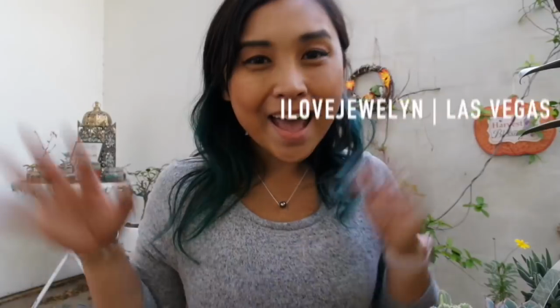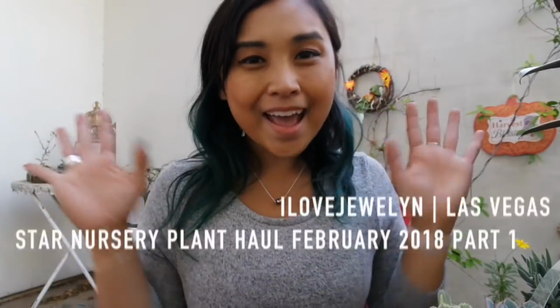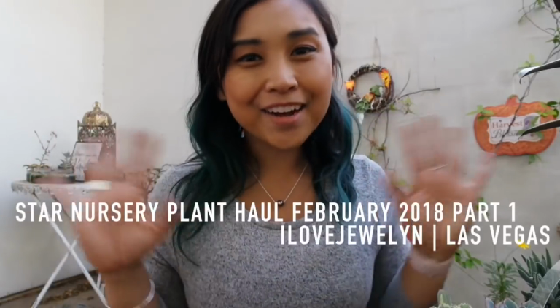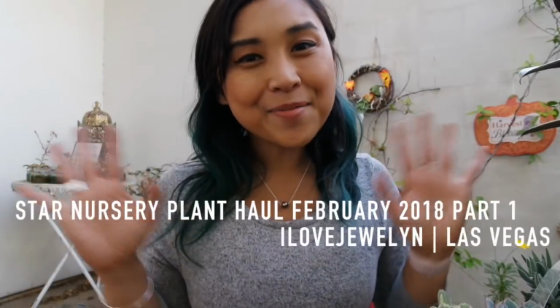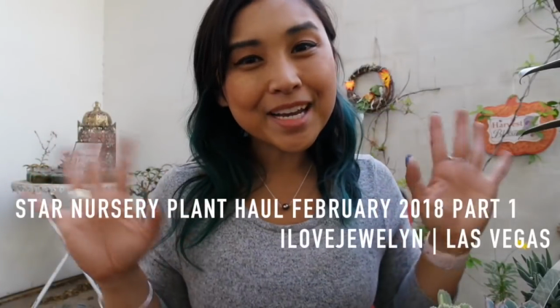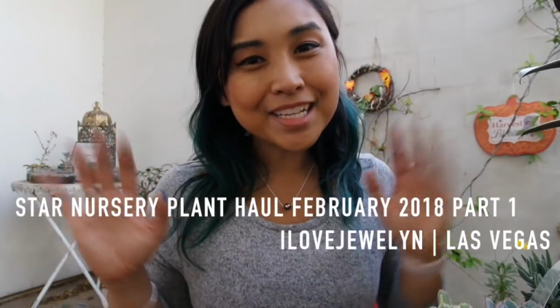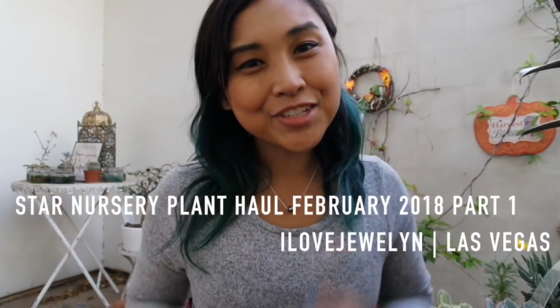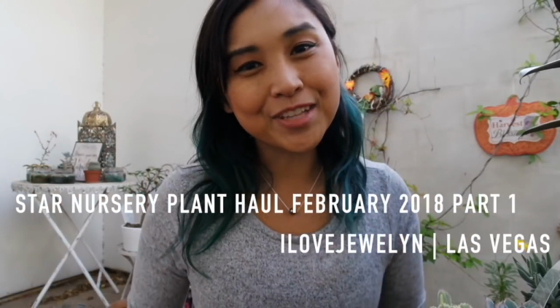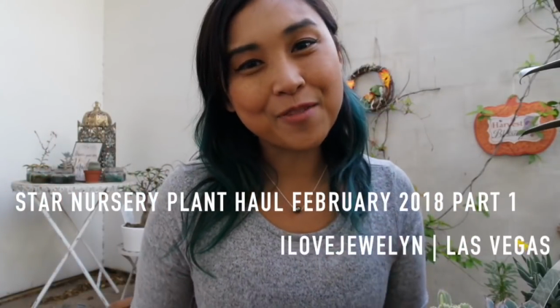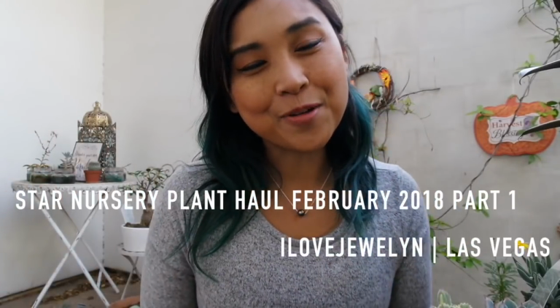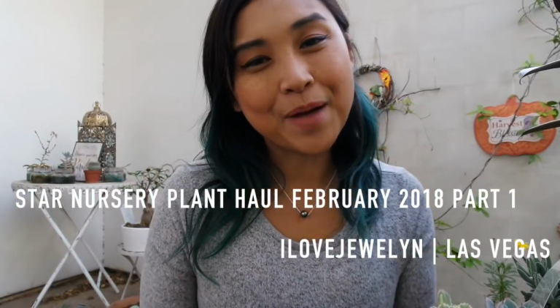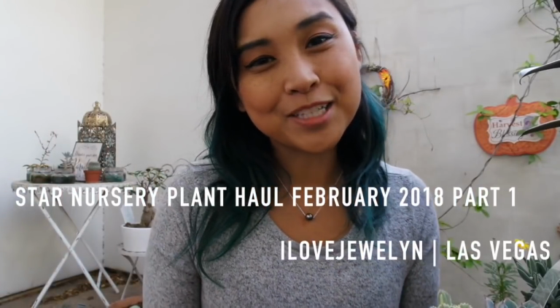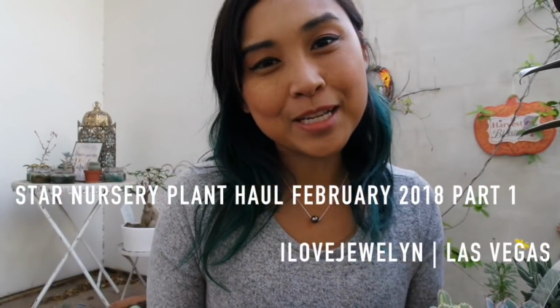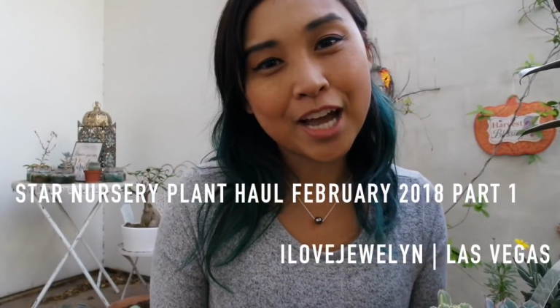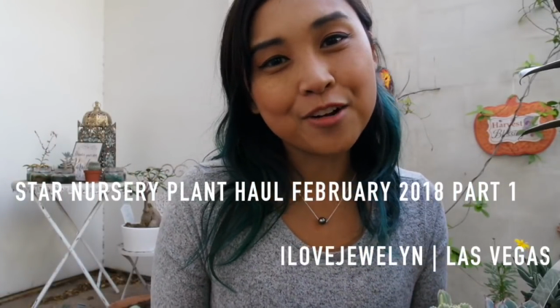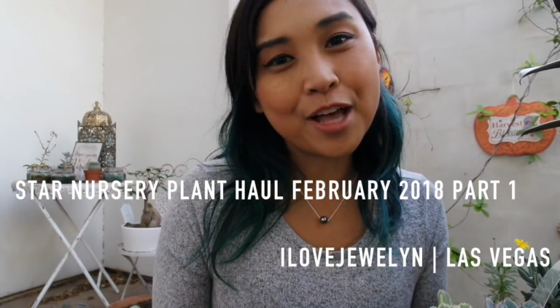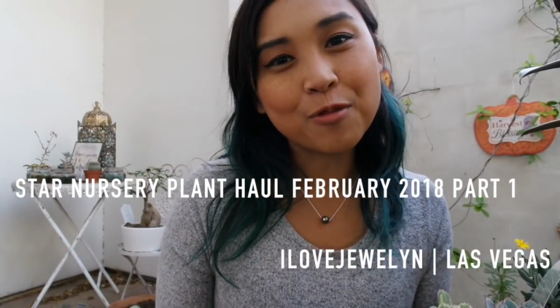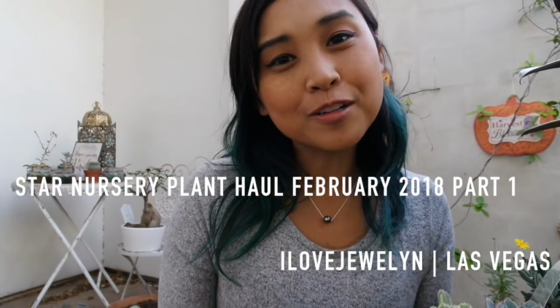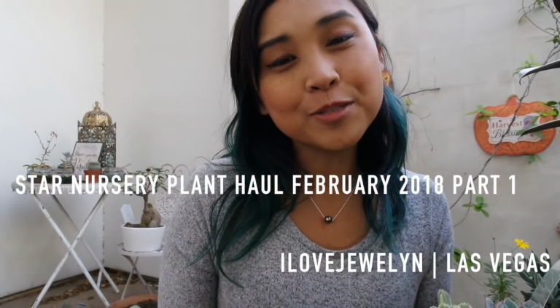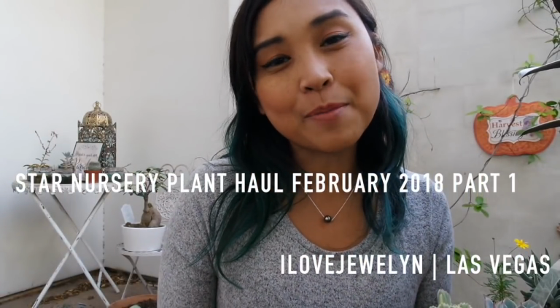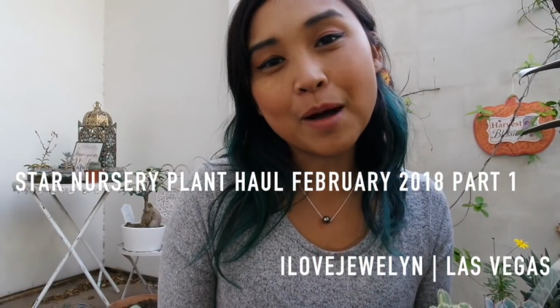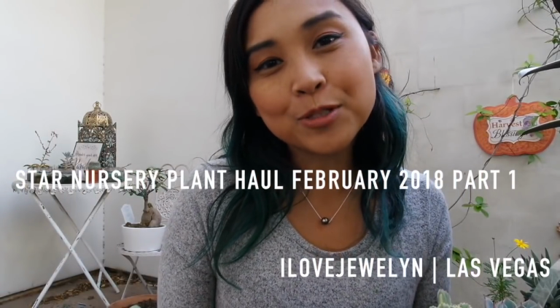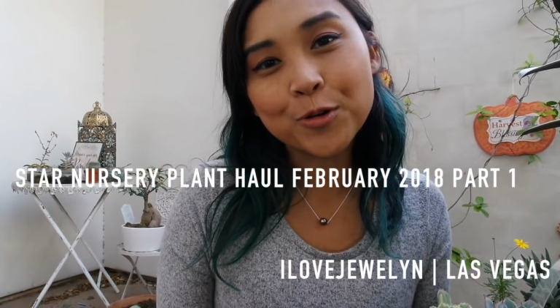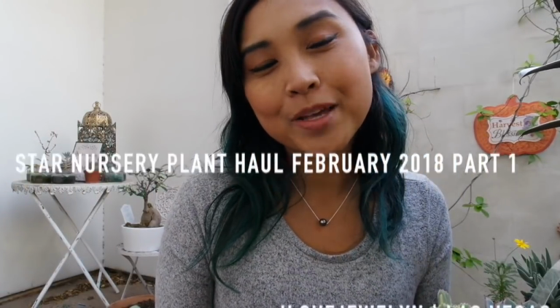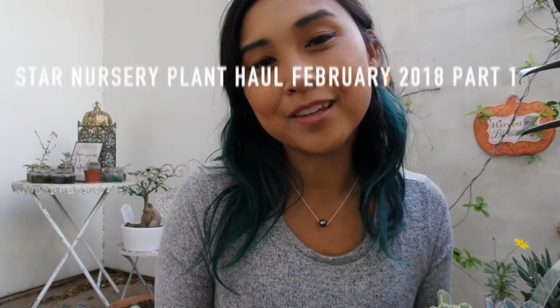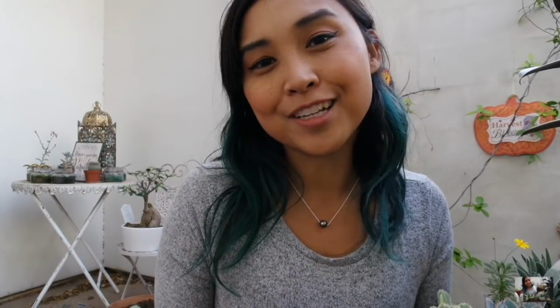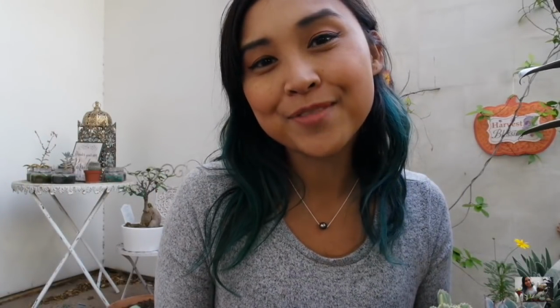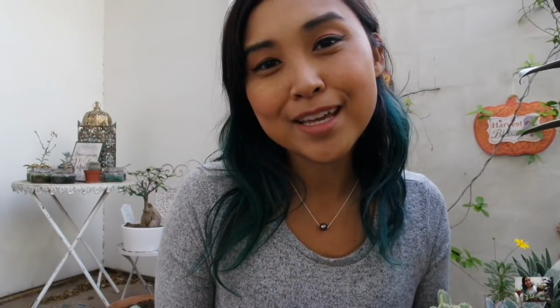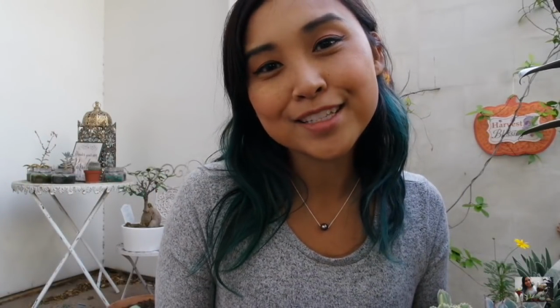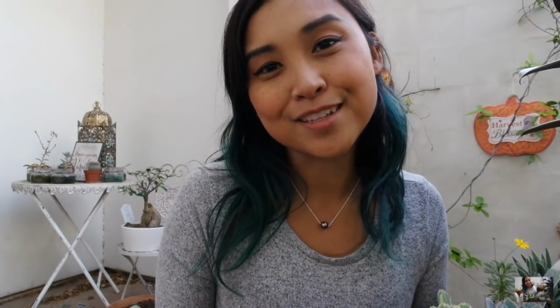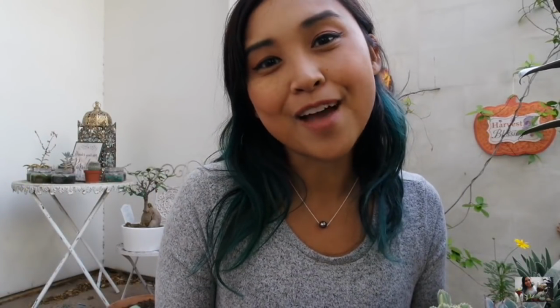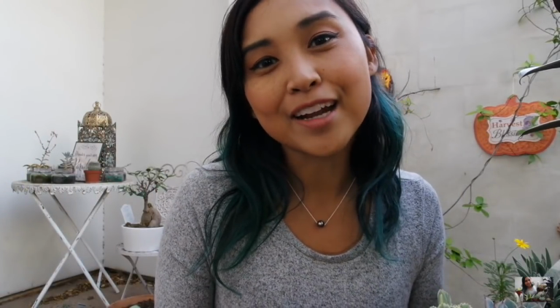Hey everybody, it's Julen. Welcome back to my channel, and welcome to my mom's home in Las Vegas, Nevada.